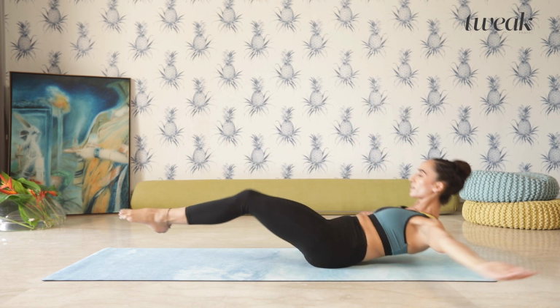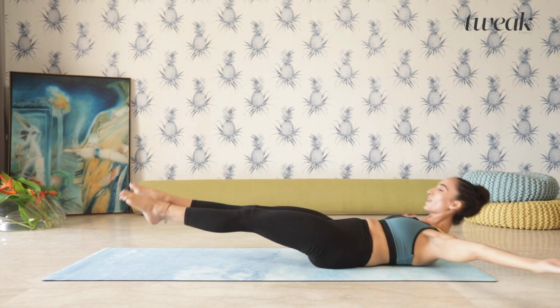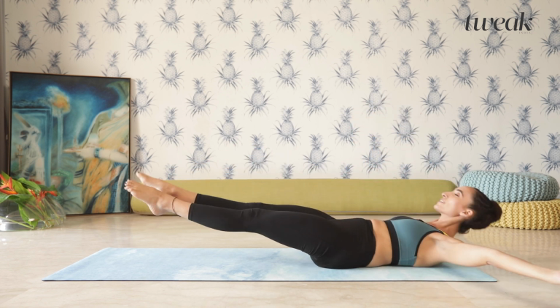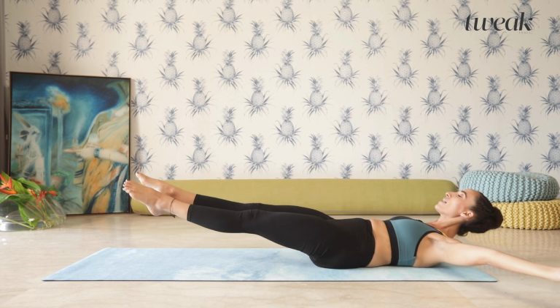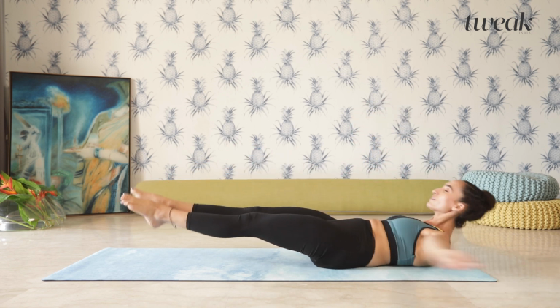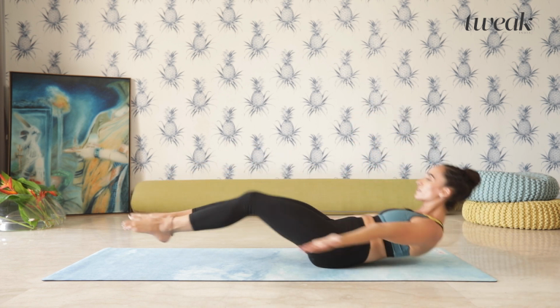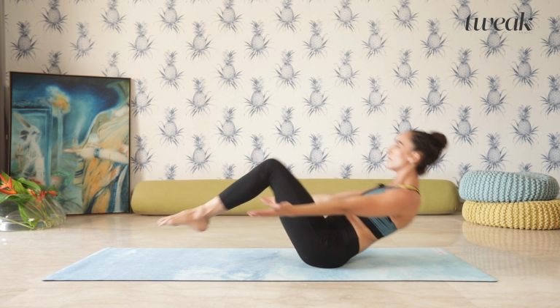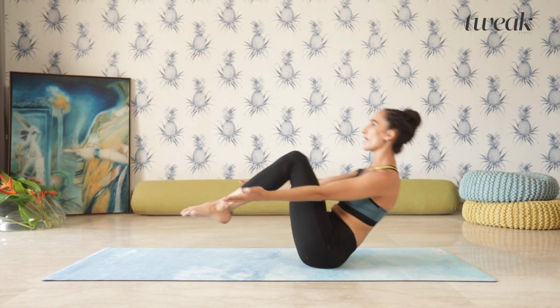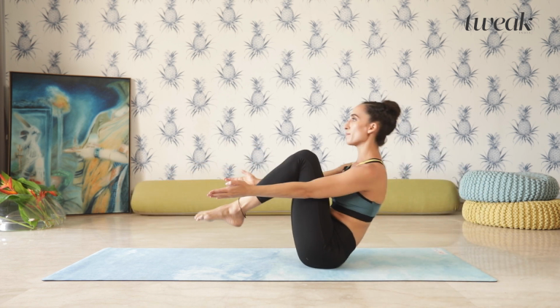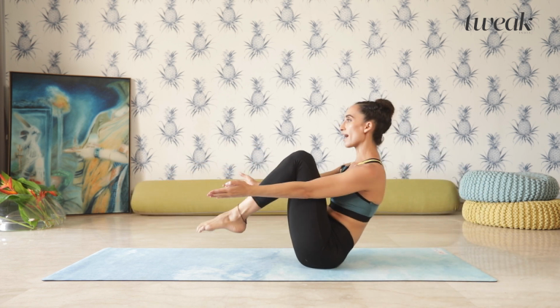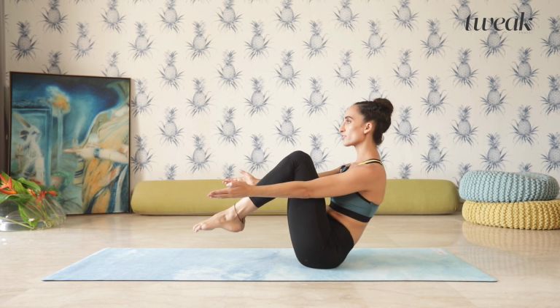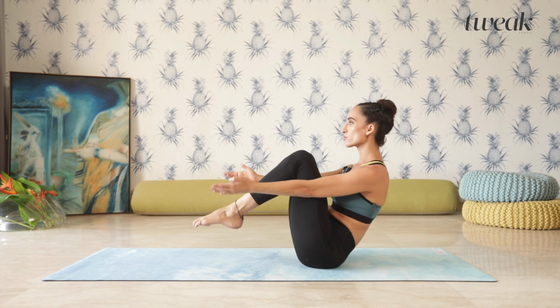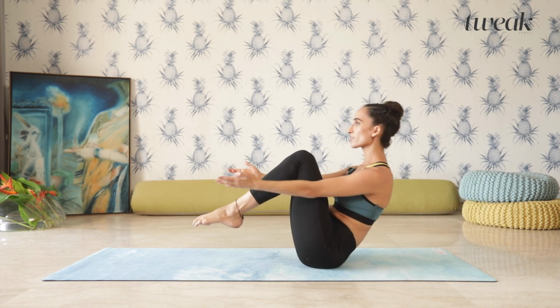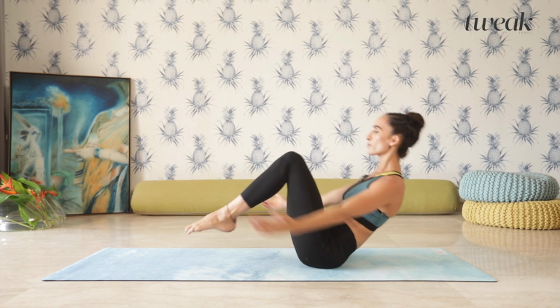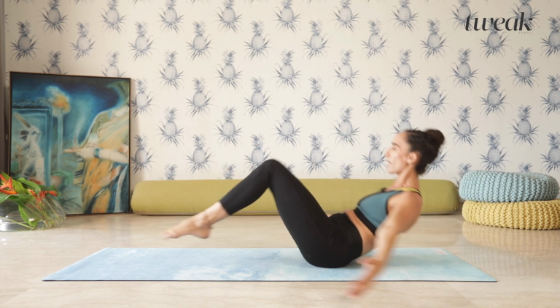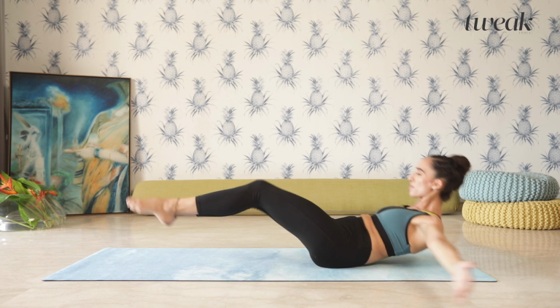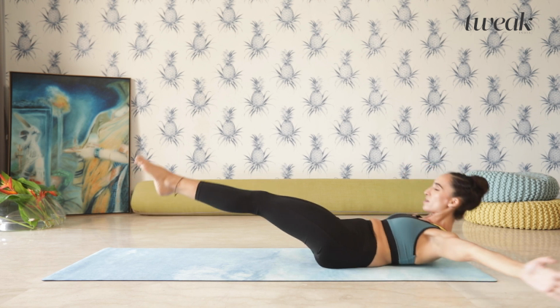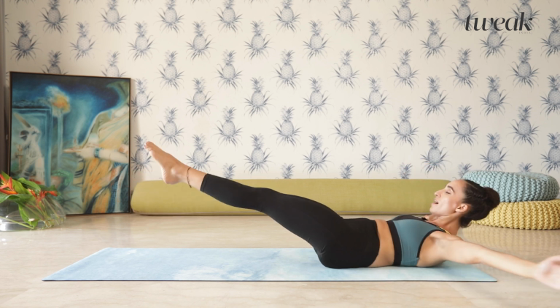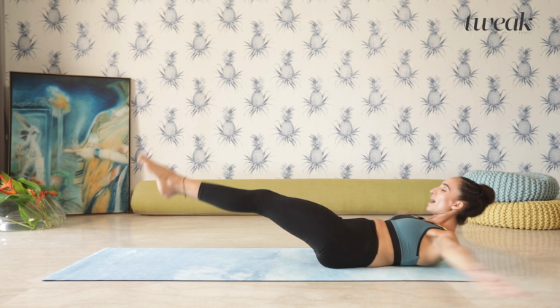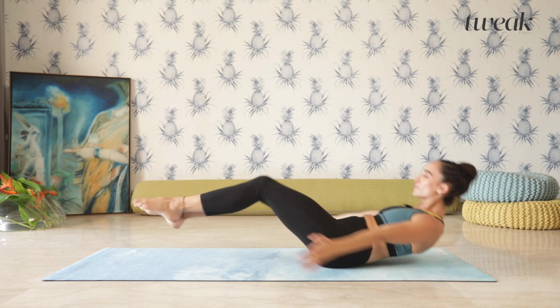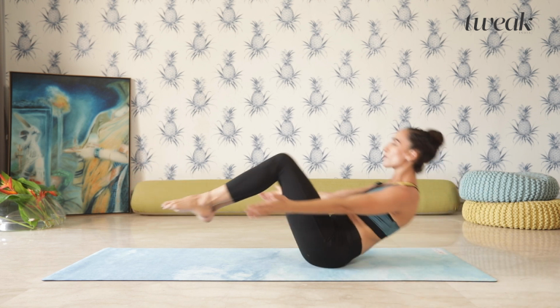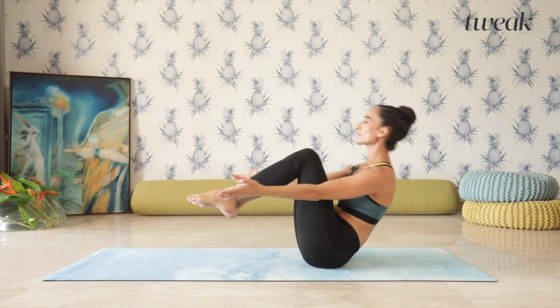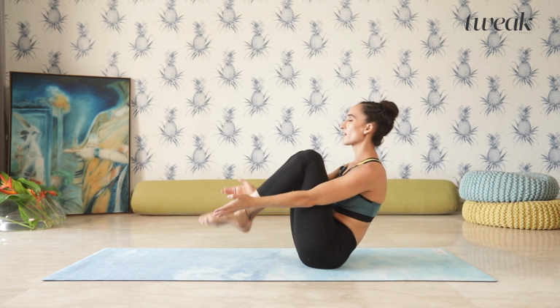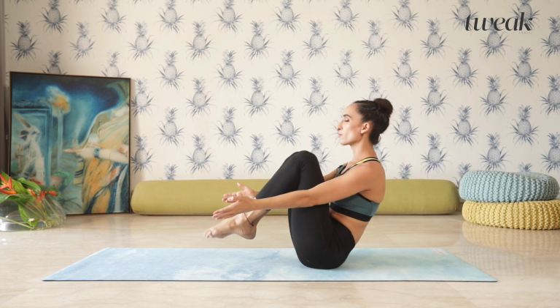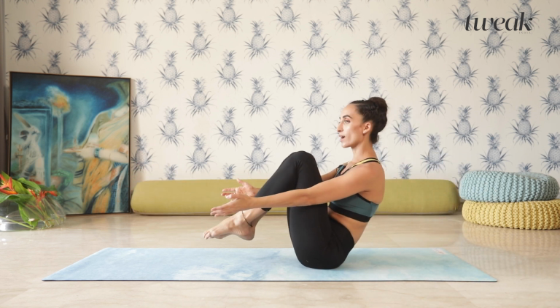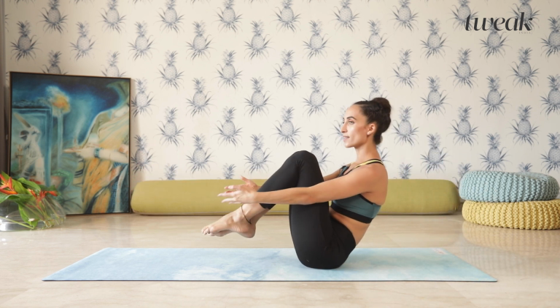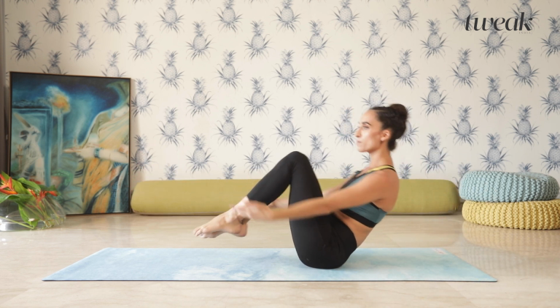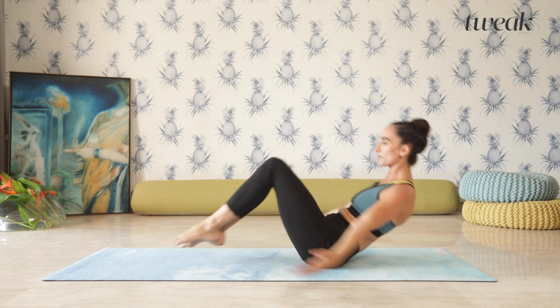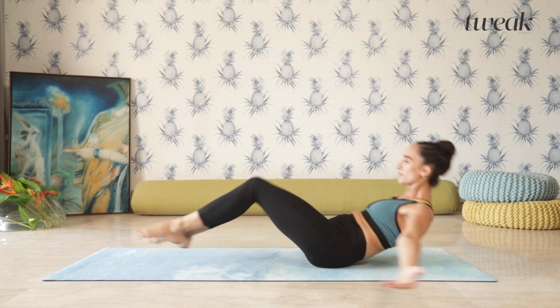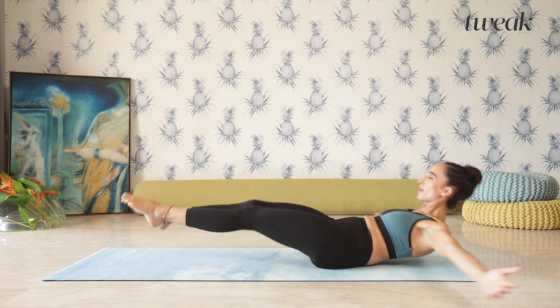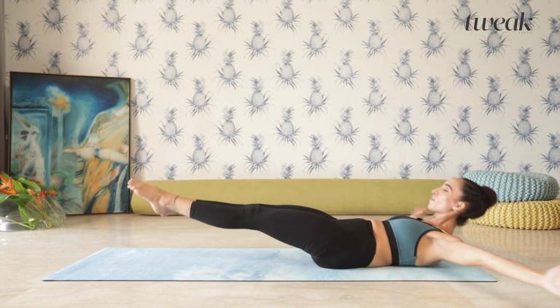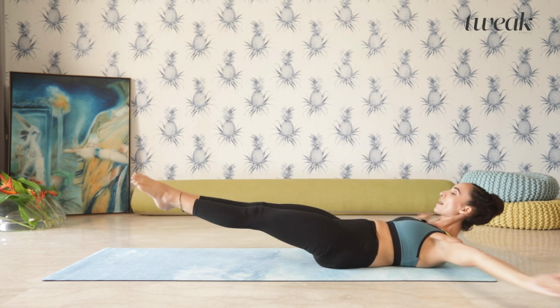Come lying down and back up using your breath. As you exhale, press up. Inhale, back down.